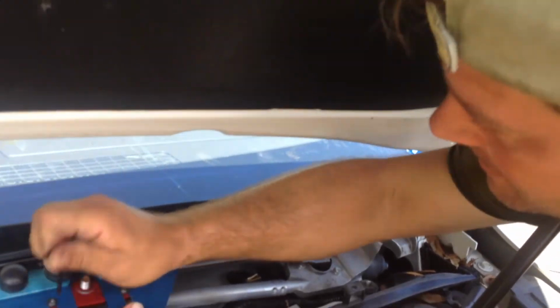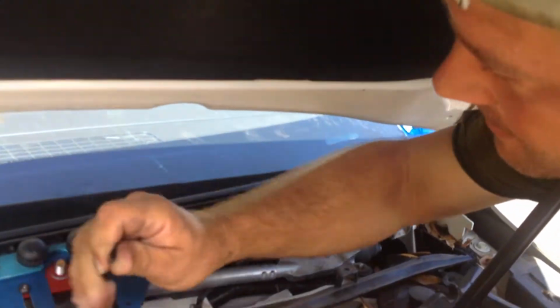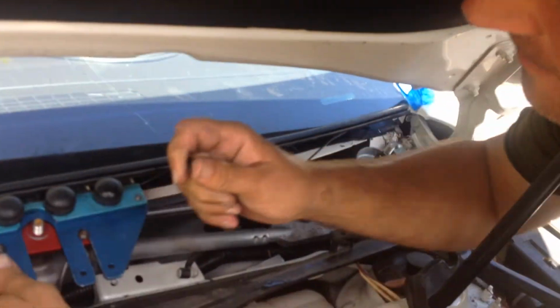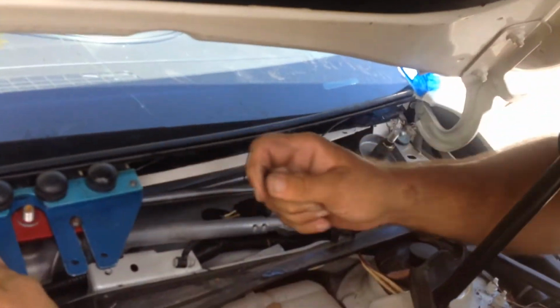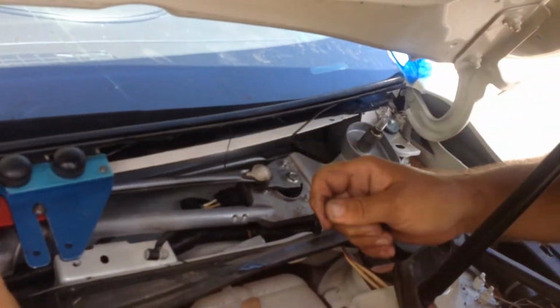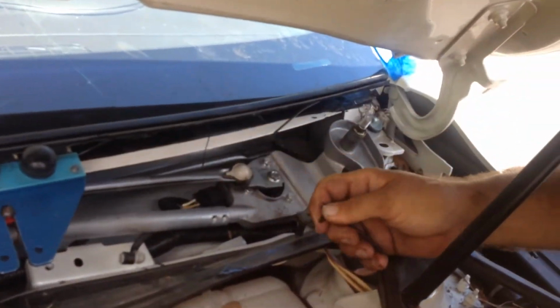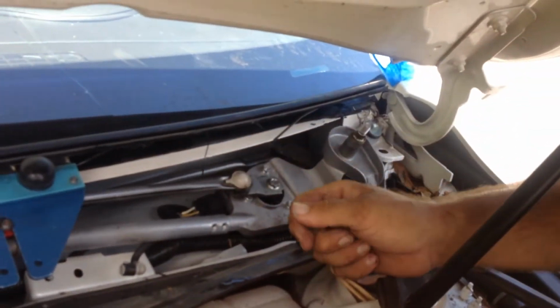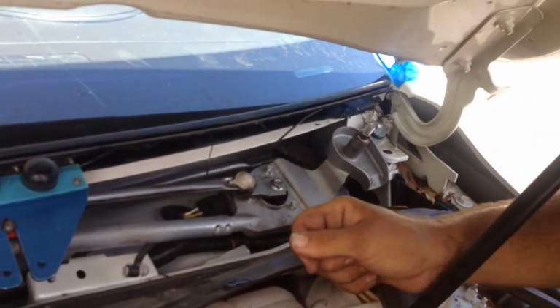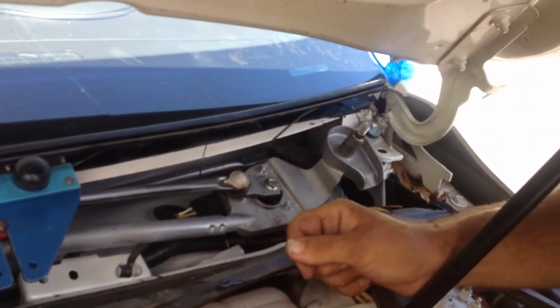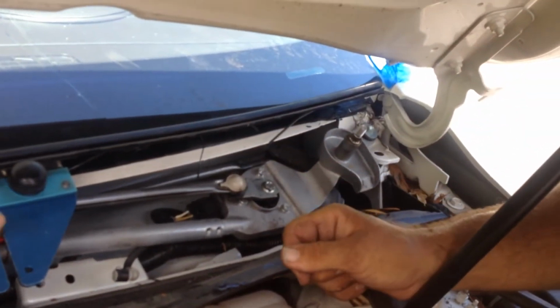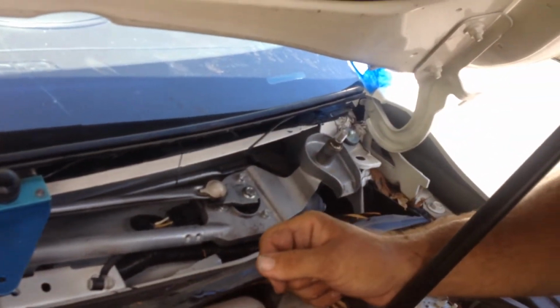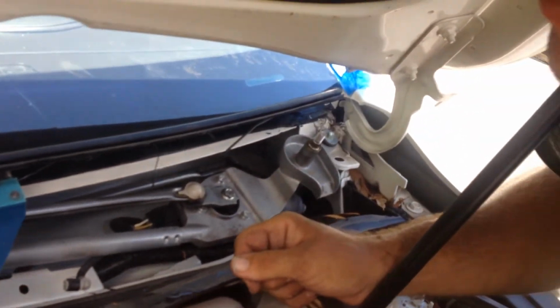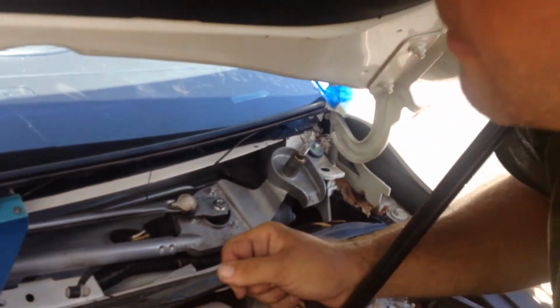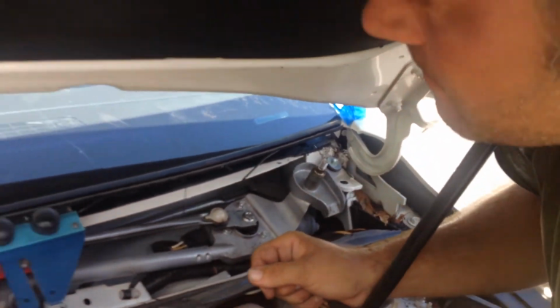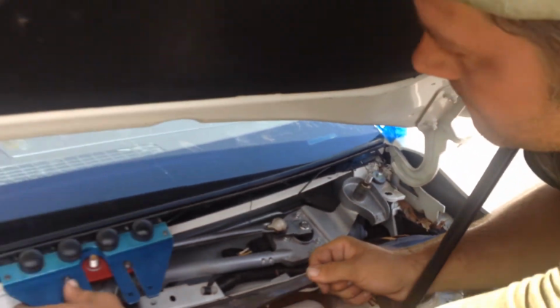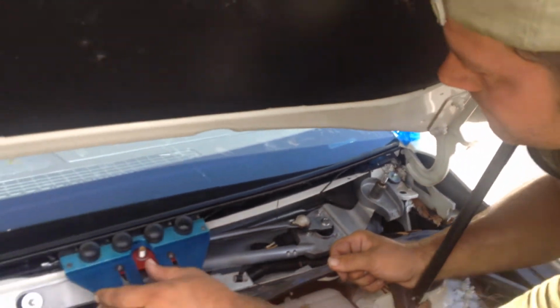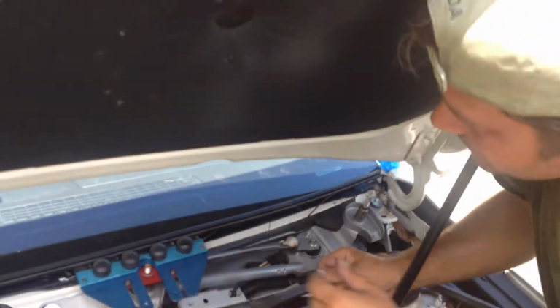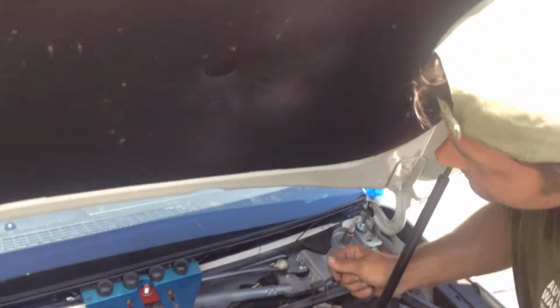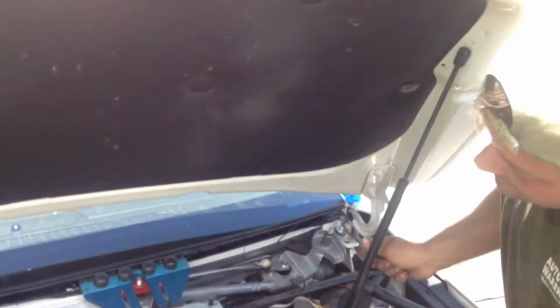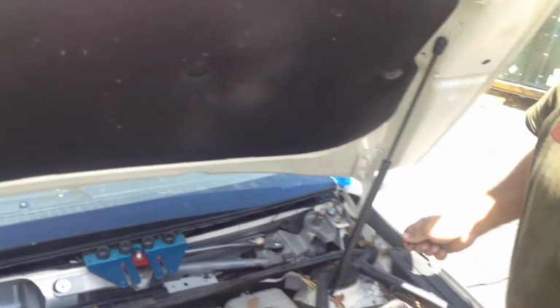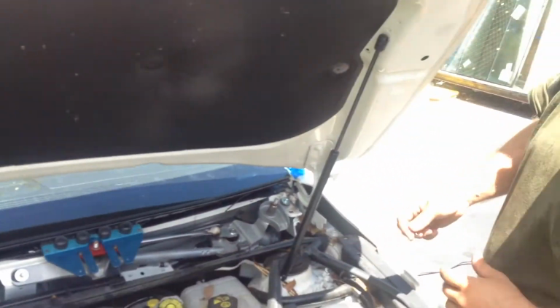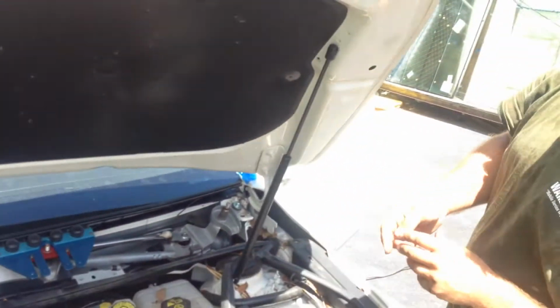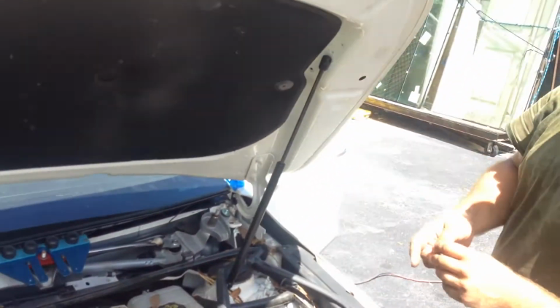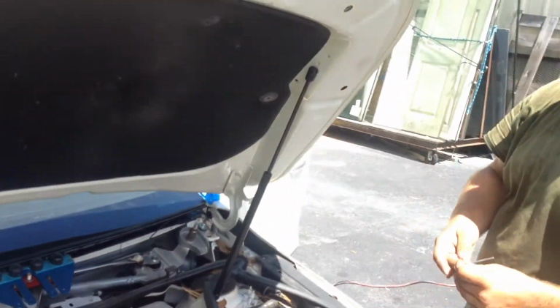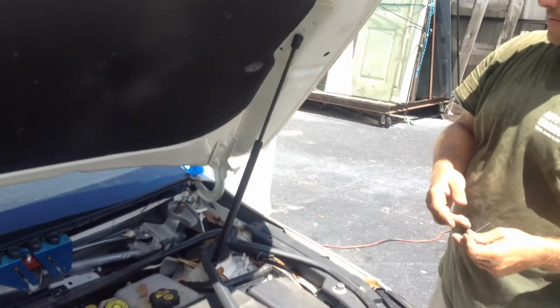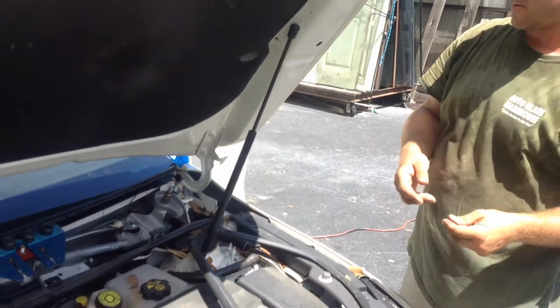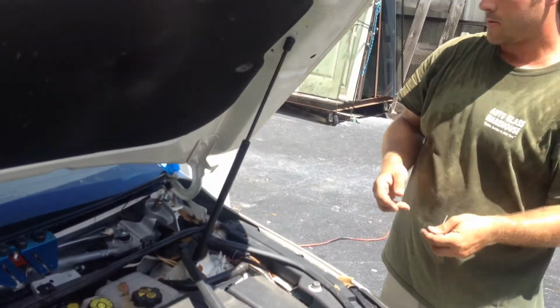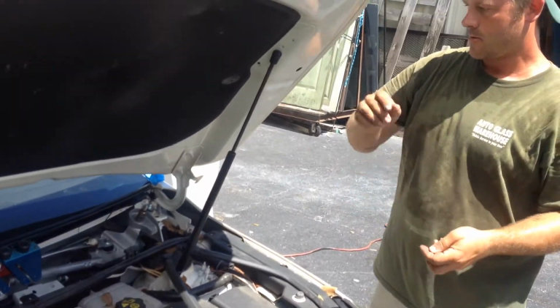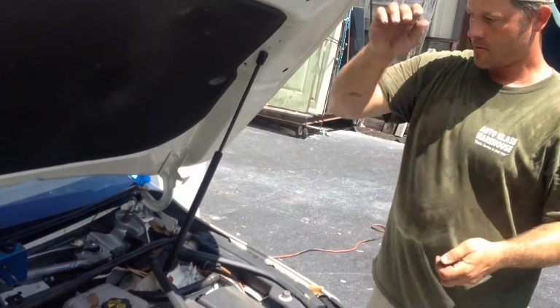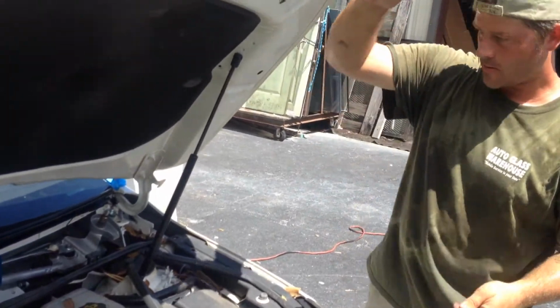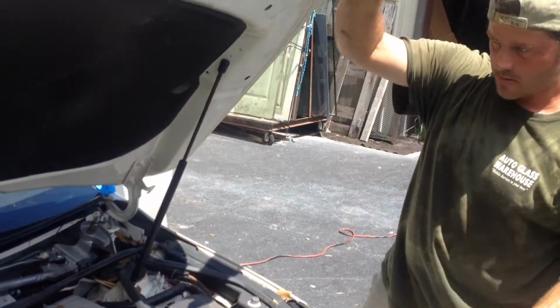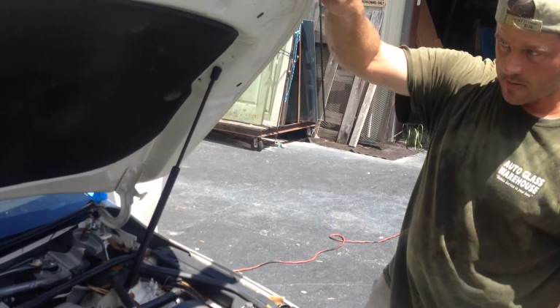Check — are your wheels tight? Yep, okay, you're good. Put your hood down.